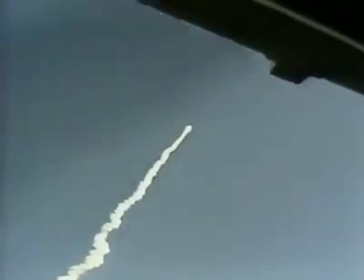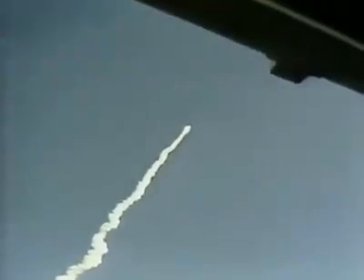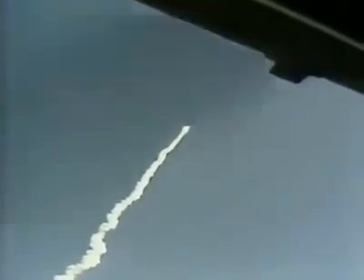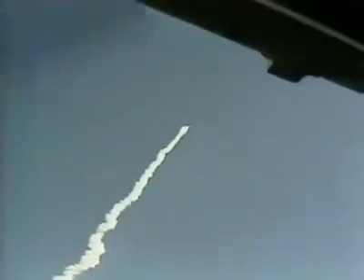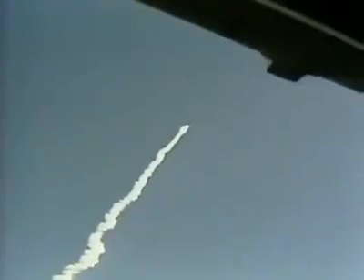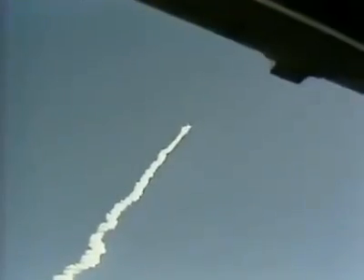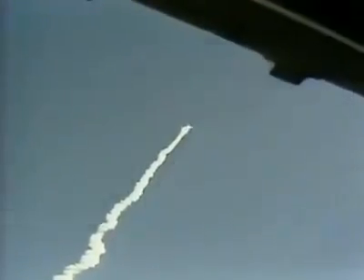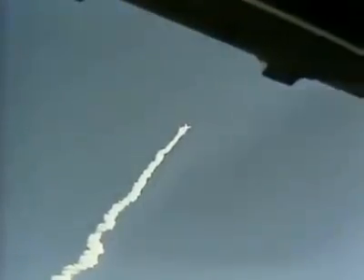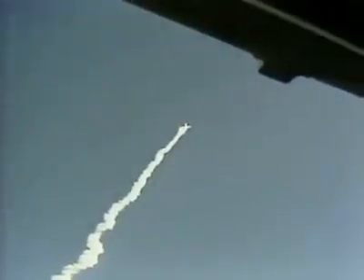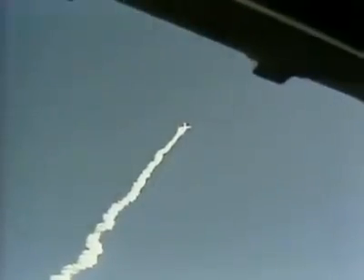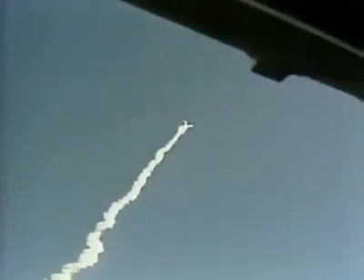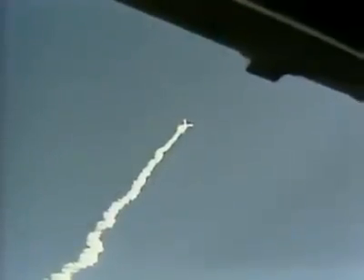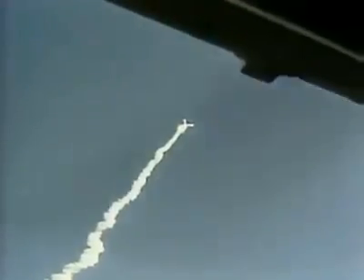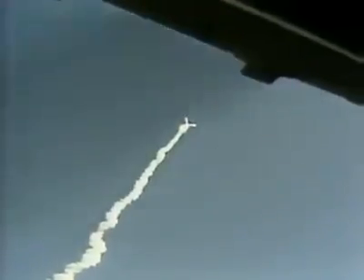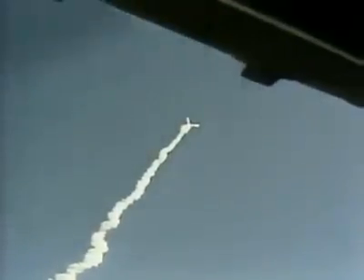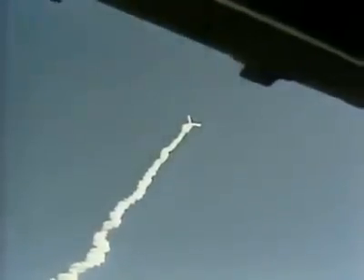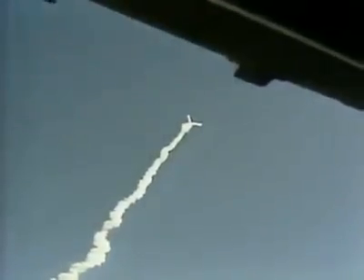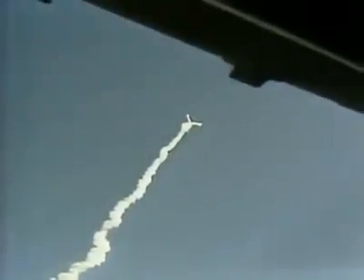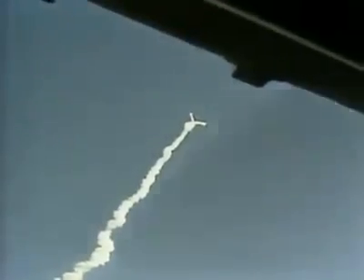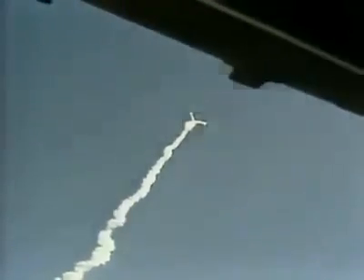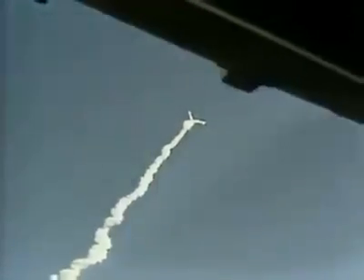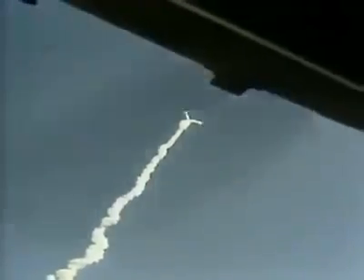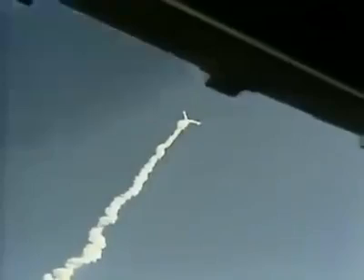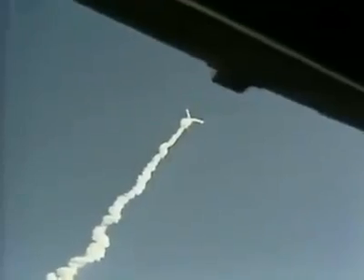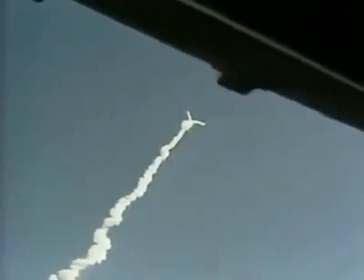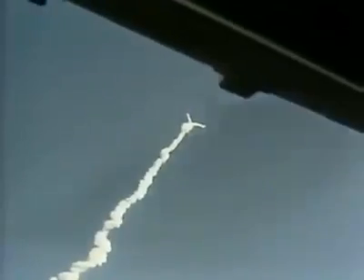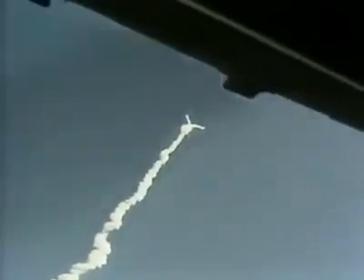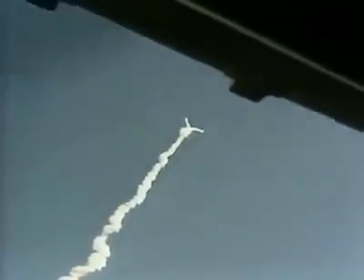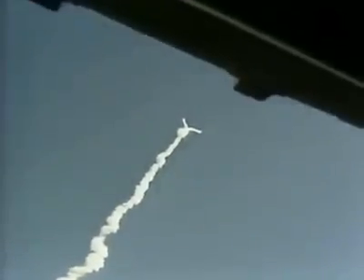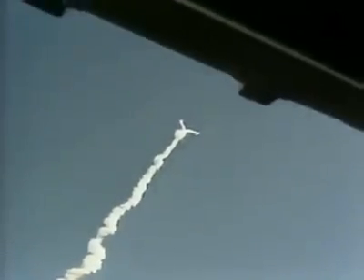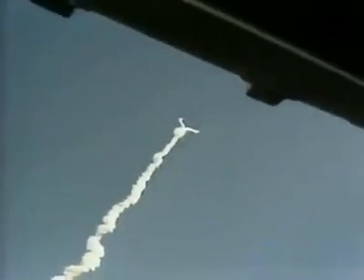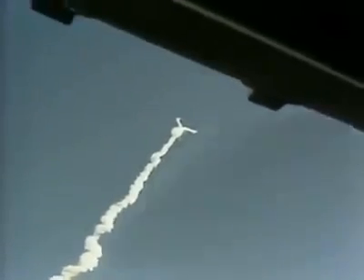1 minute 15 seconds. Velocity 2900 feet per second. Altitude 9 nautical miles, downrange distance 7 nautical miles.